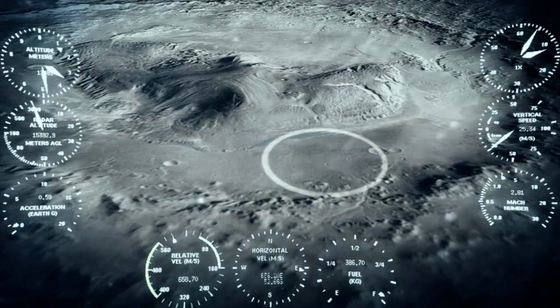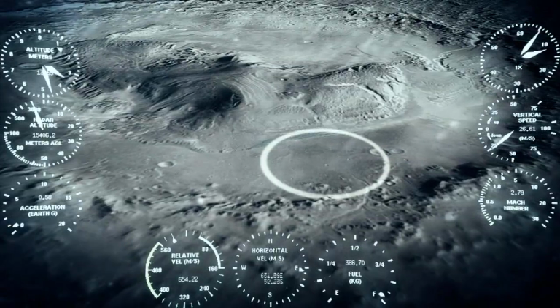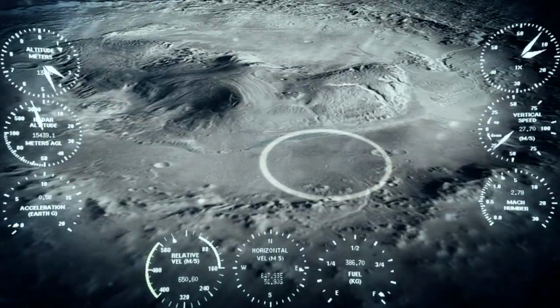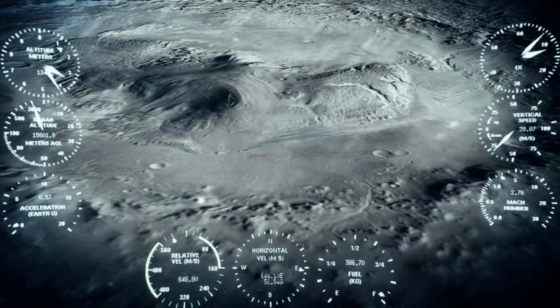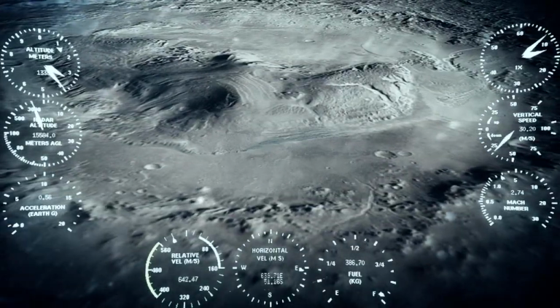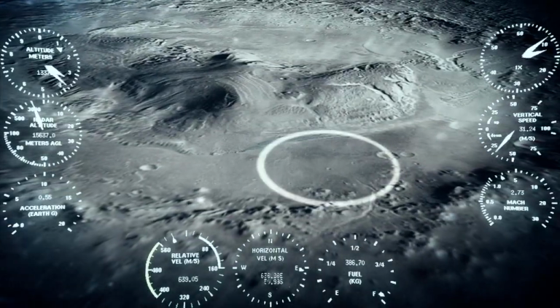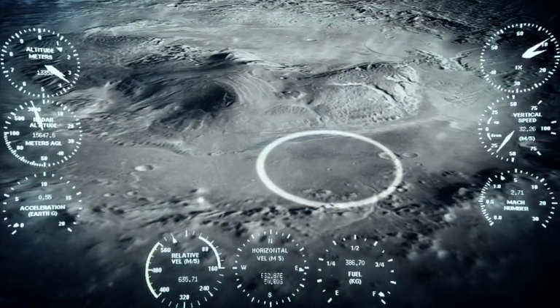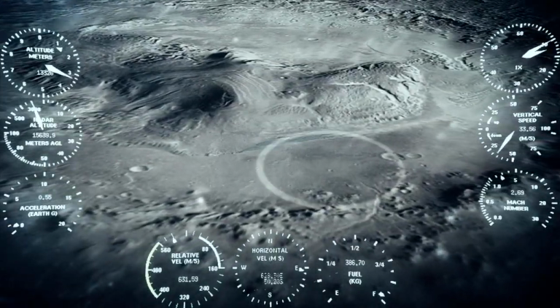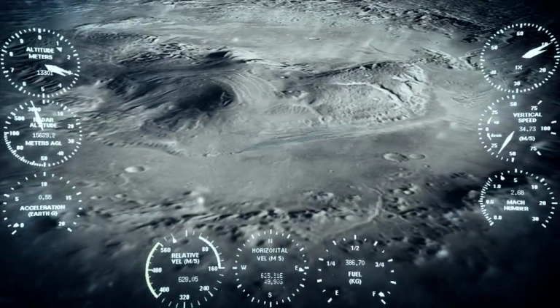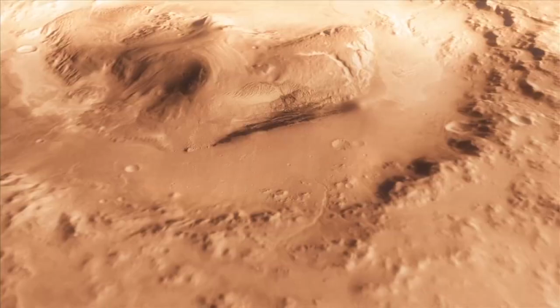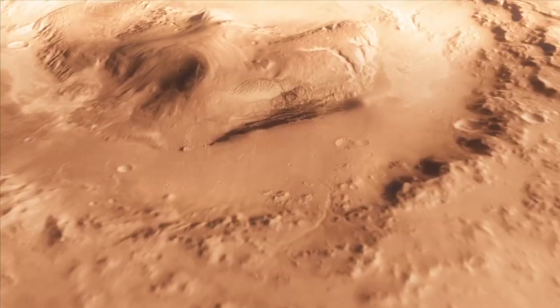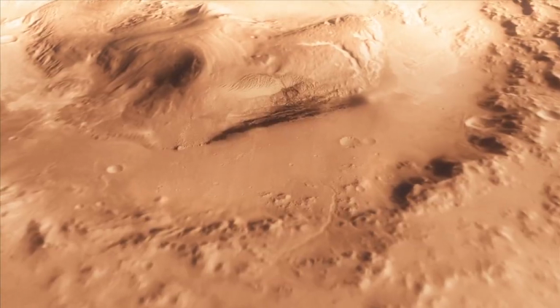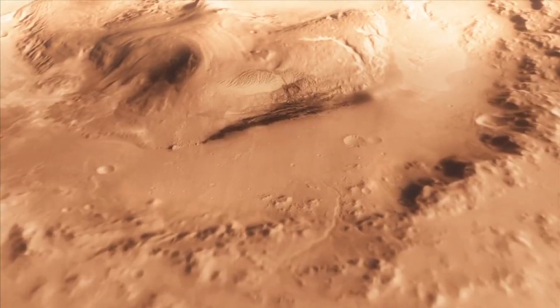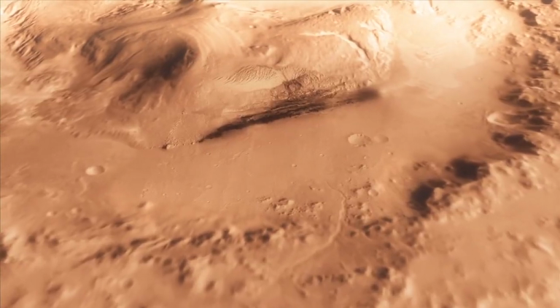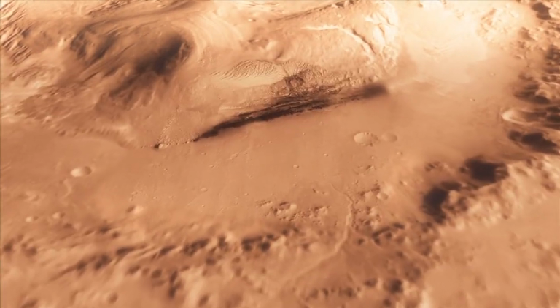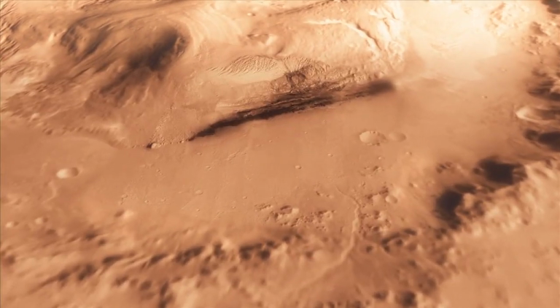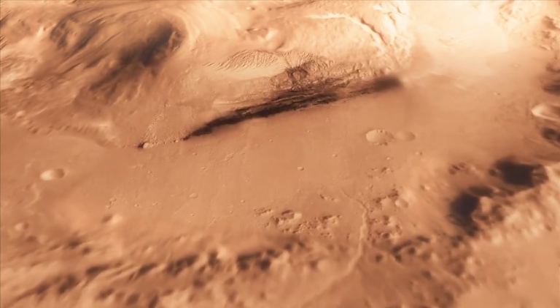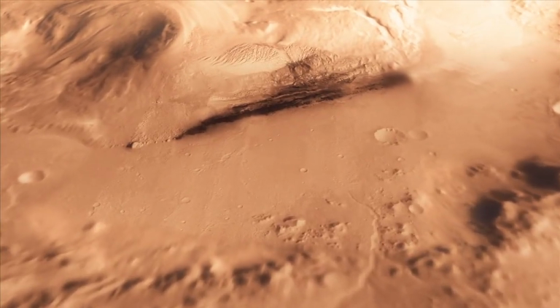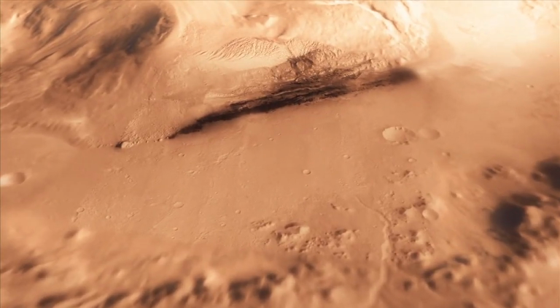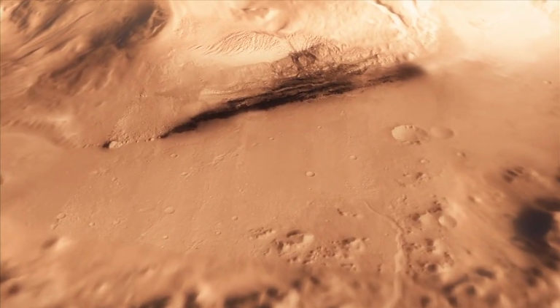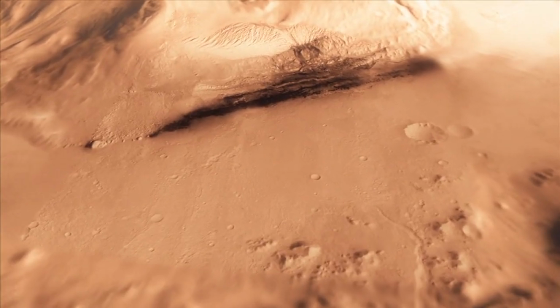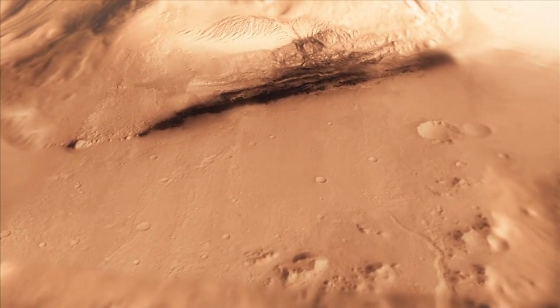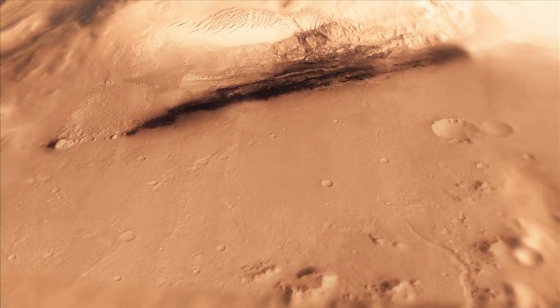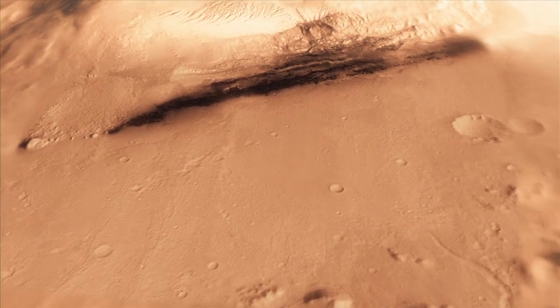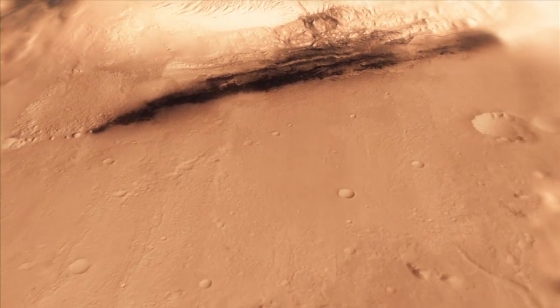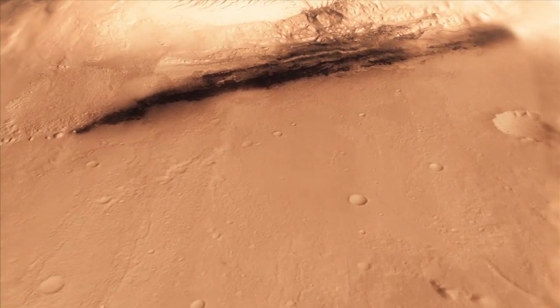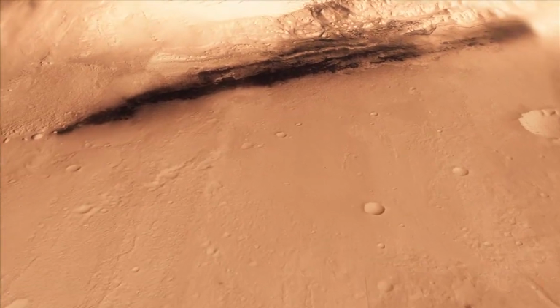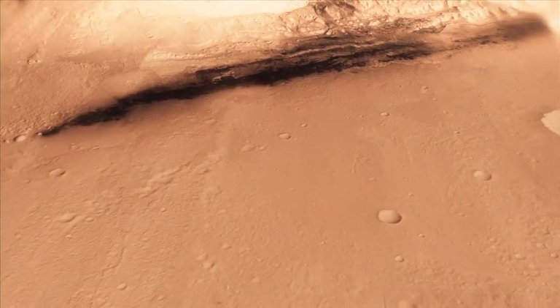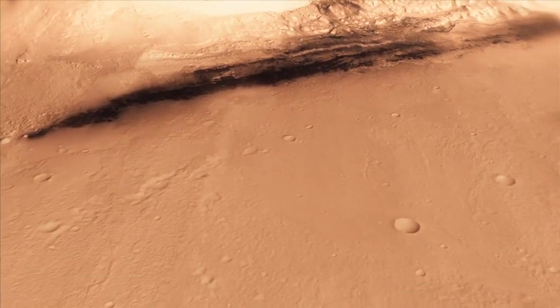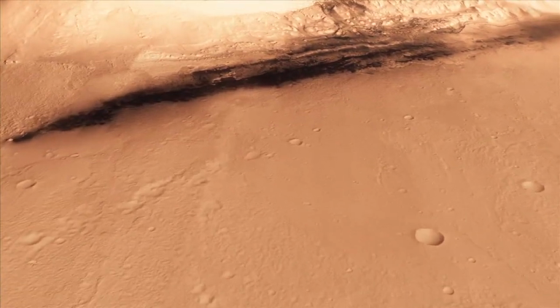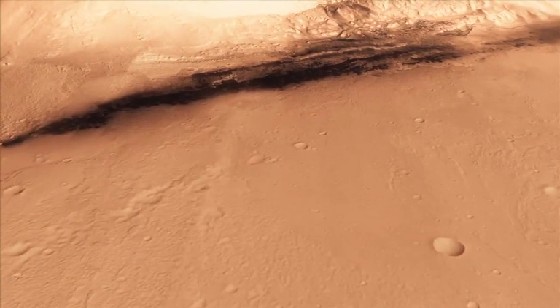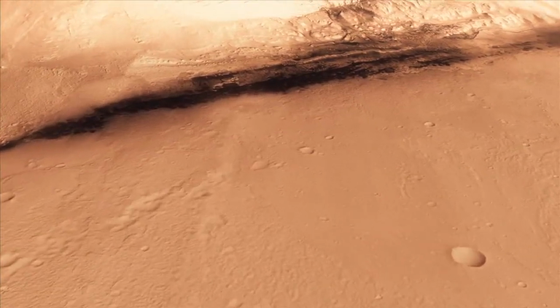And we head straight down to the bottom of a crater, right beside a six-kilometer high mount.